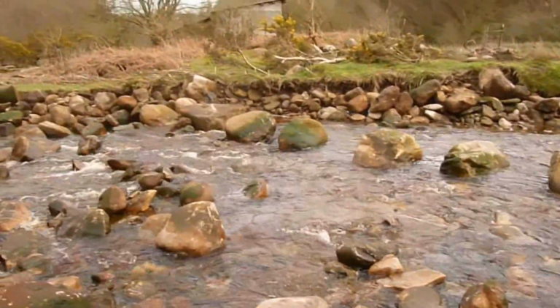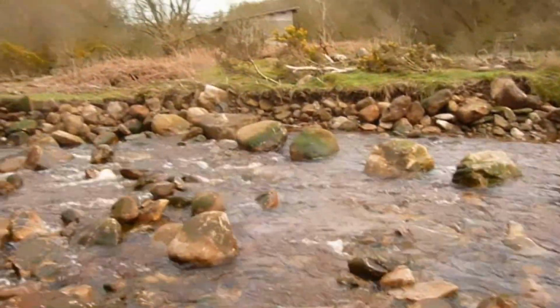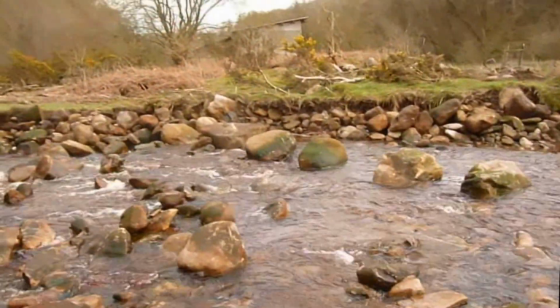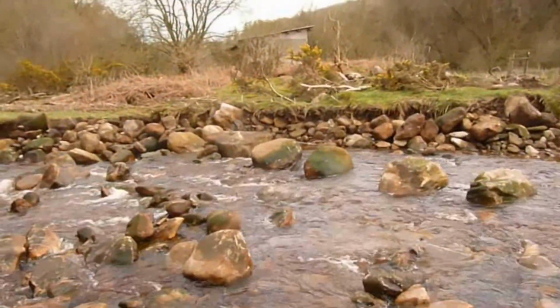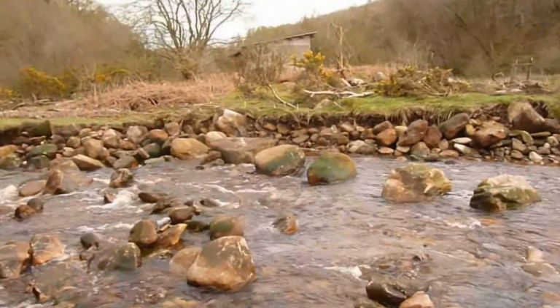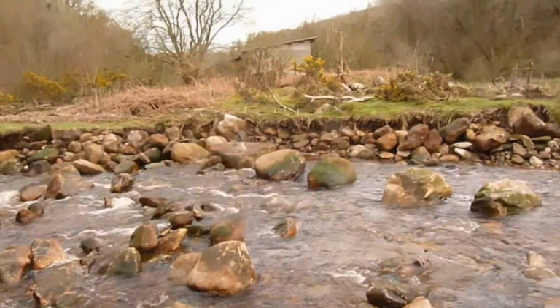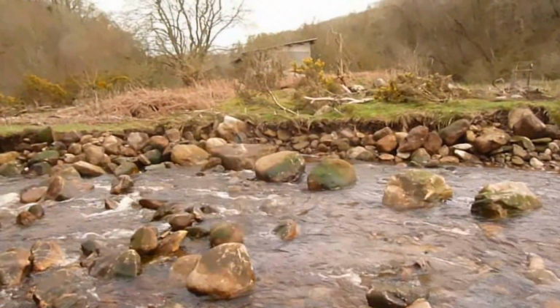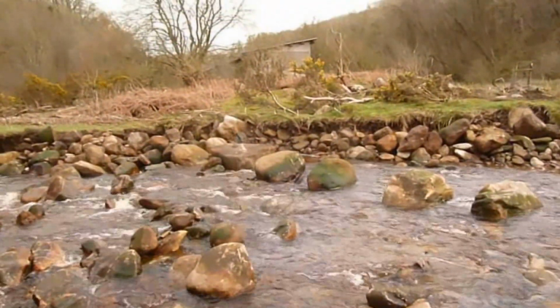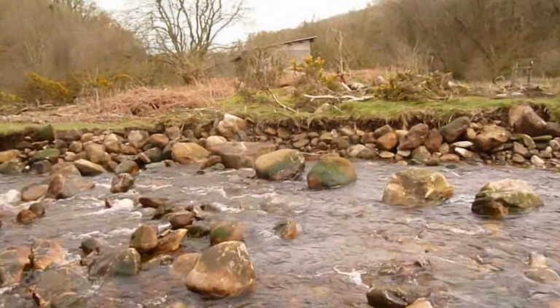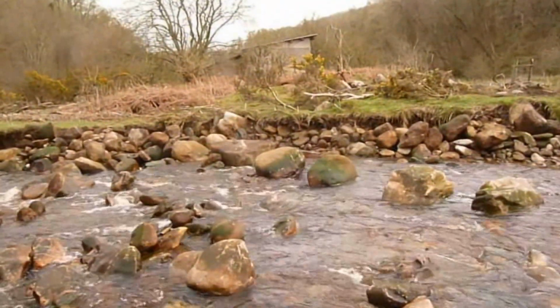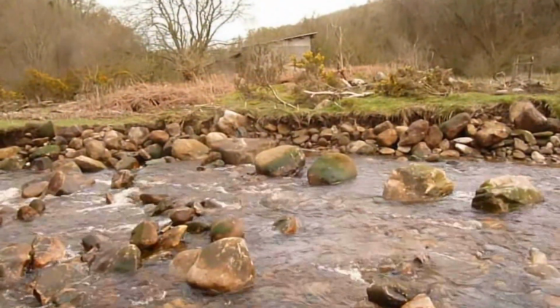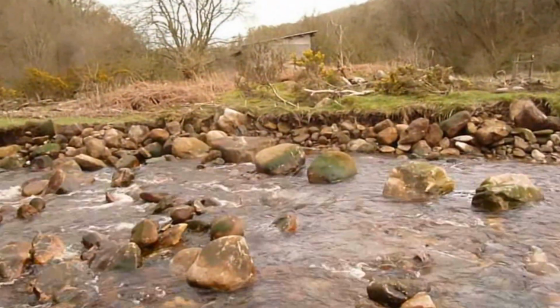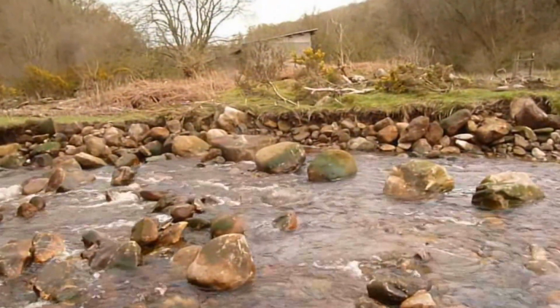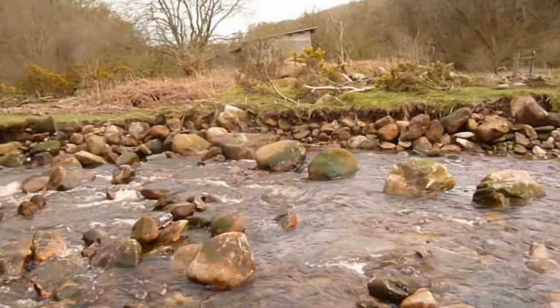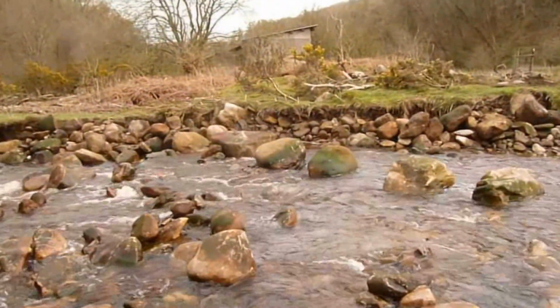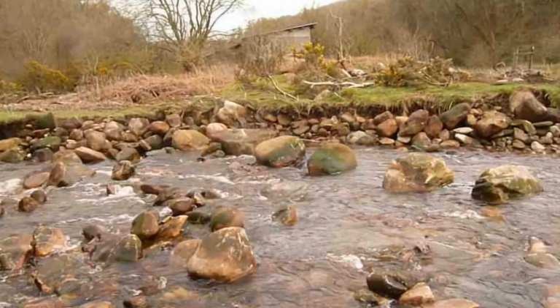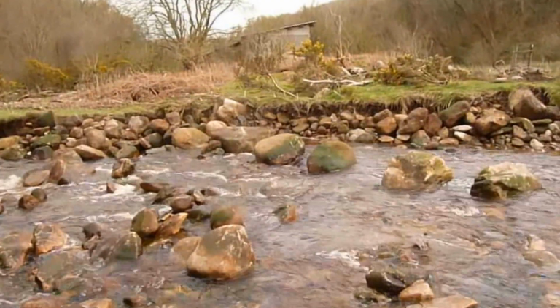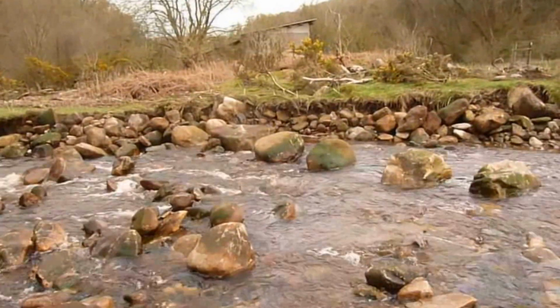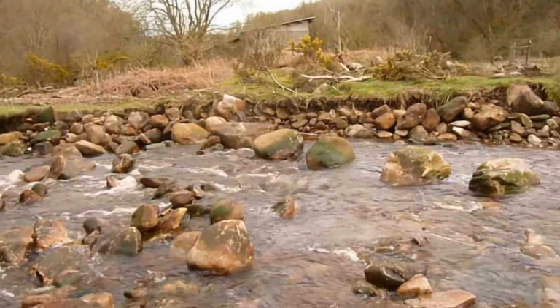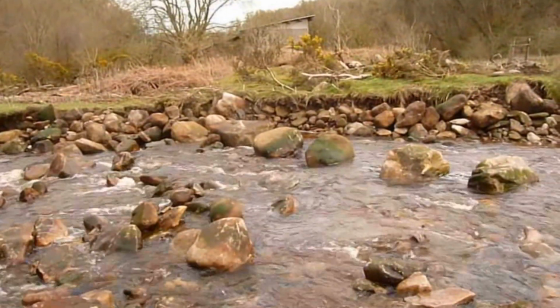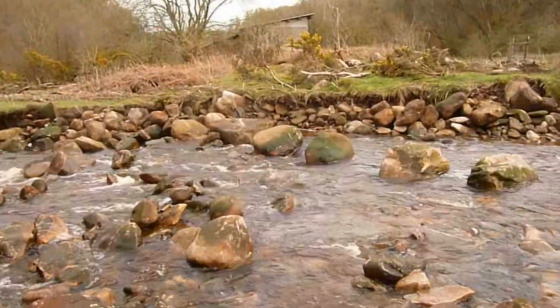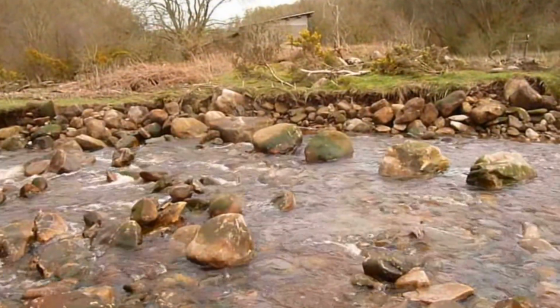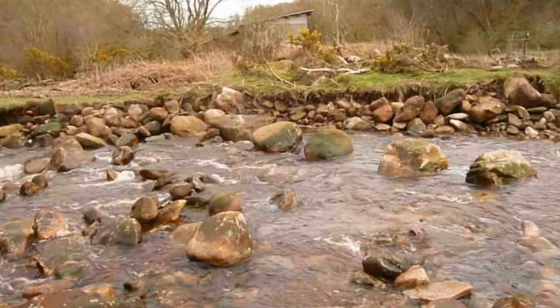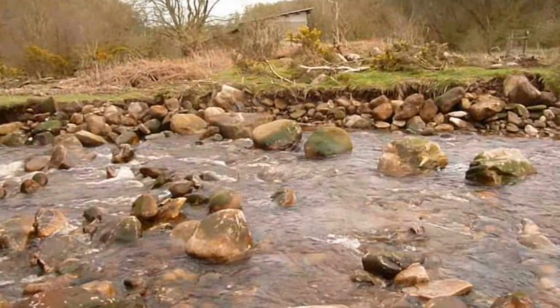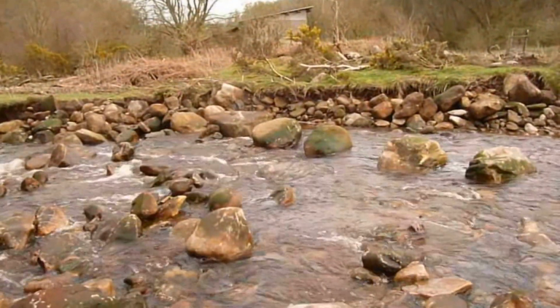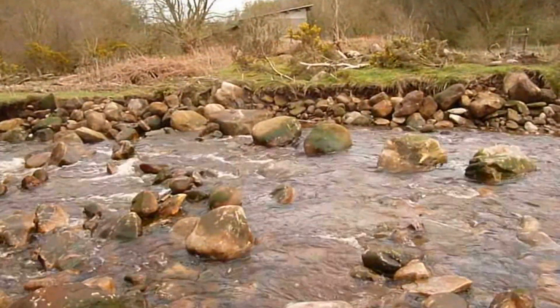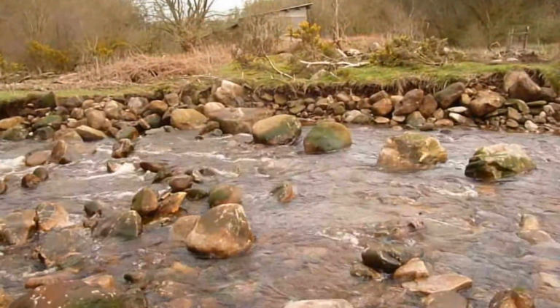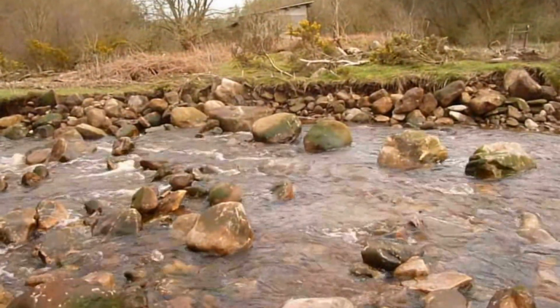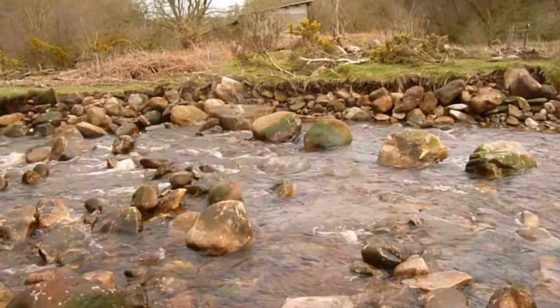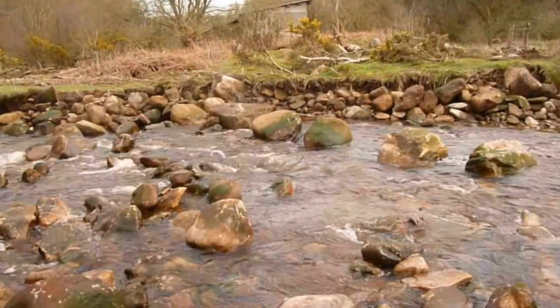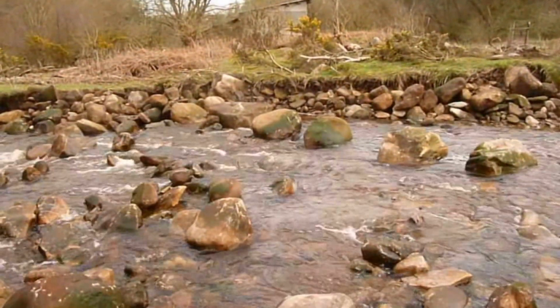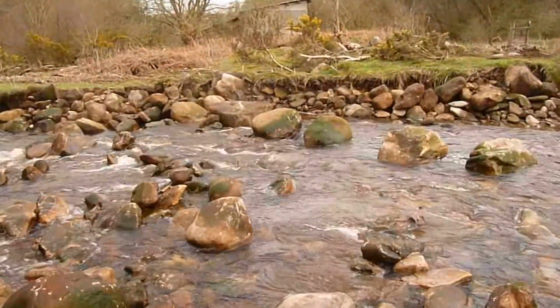This area here, just behind it, is where Backbottom Farm used to be, which got washed away in the floods in the late 1960s.